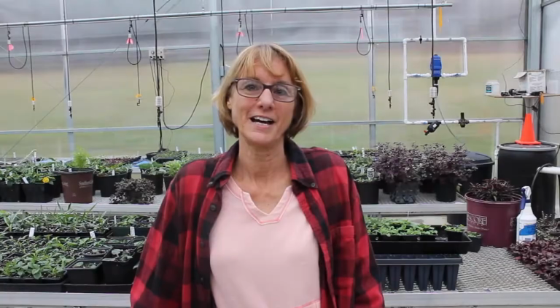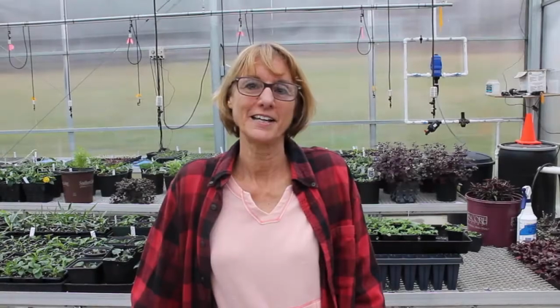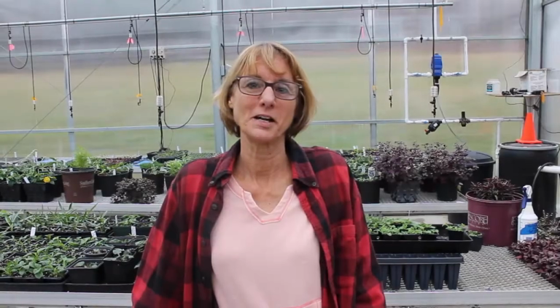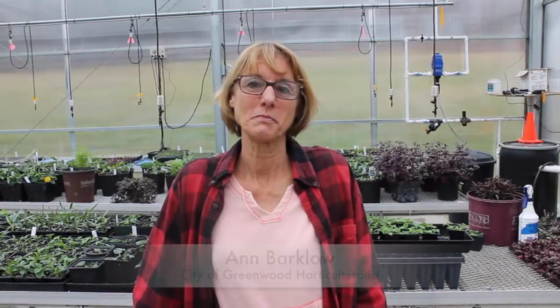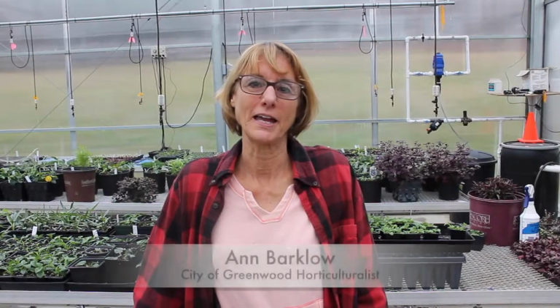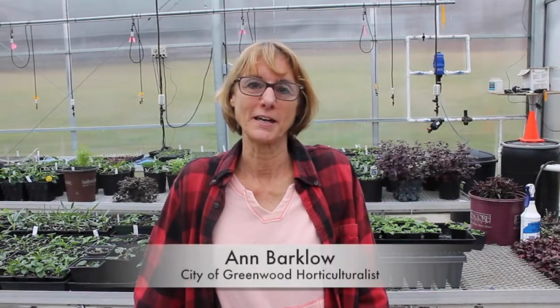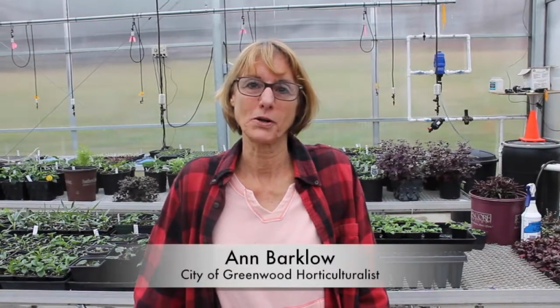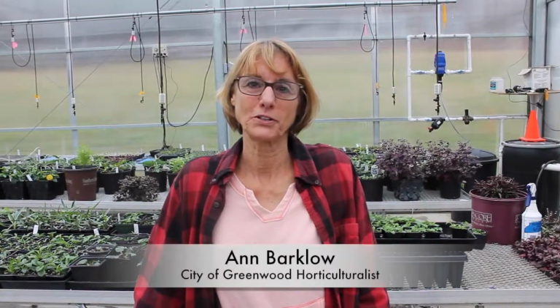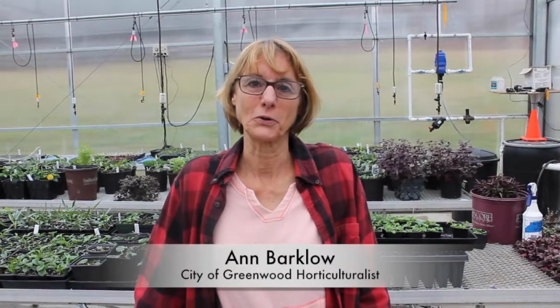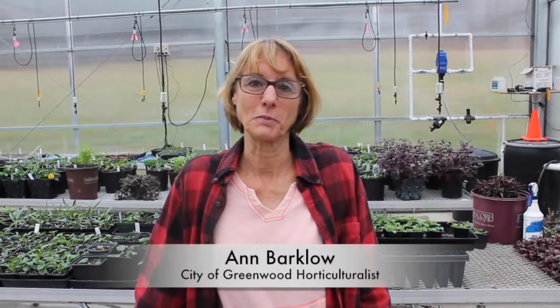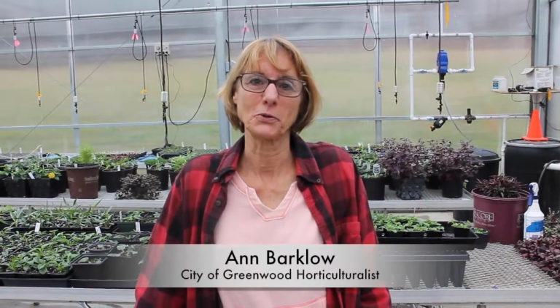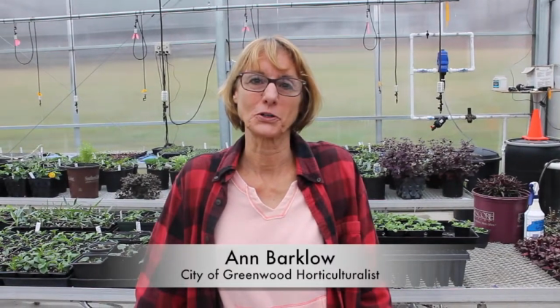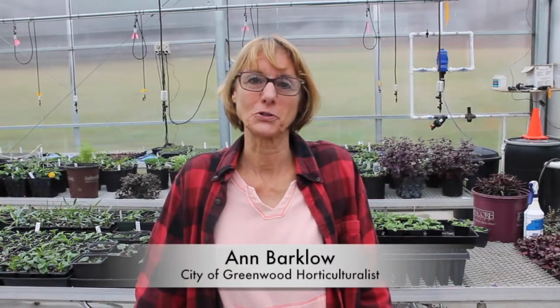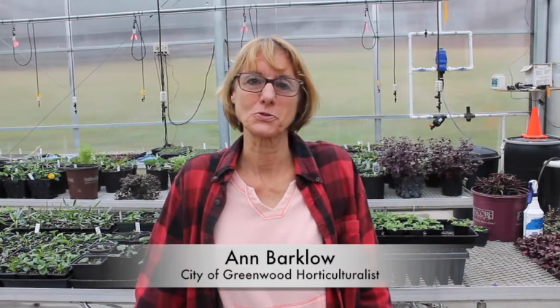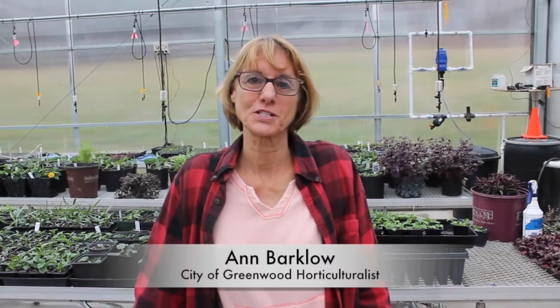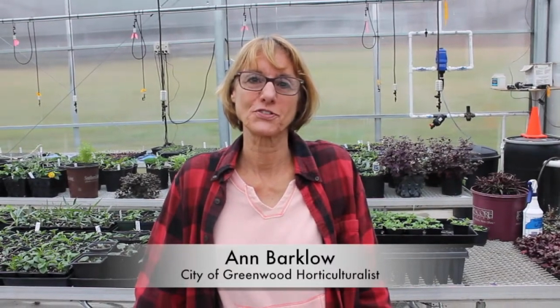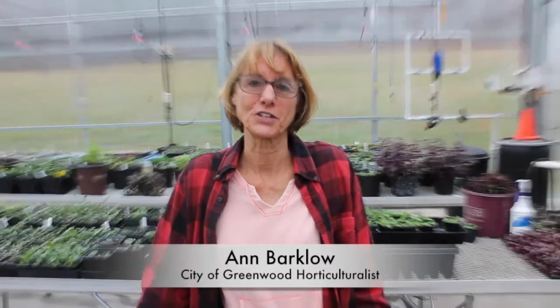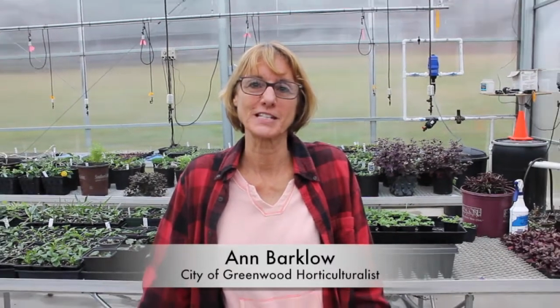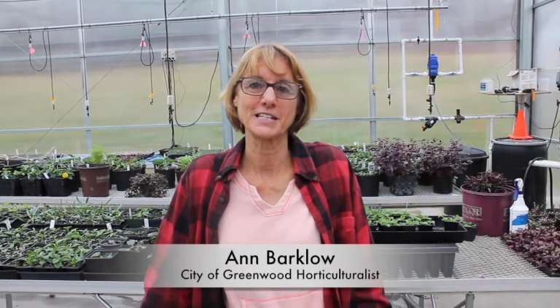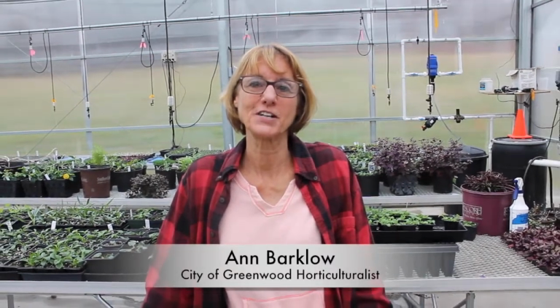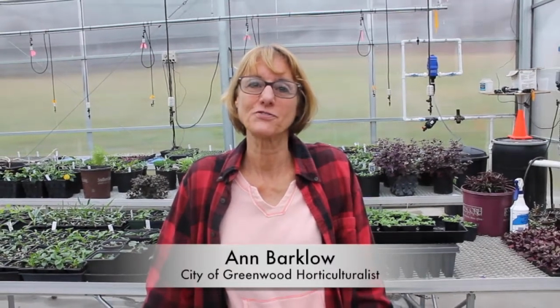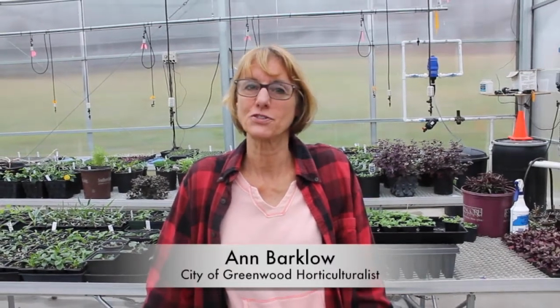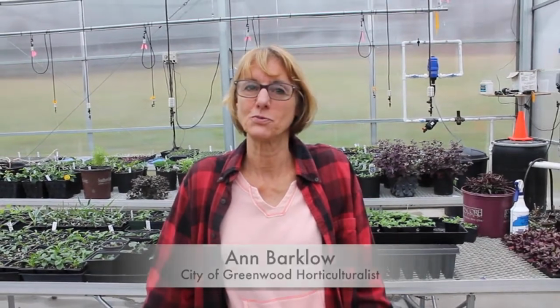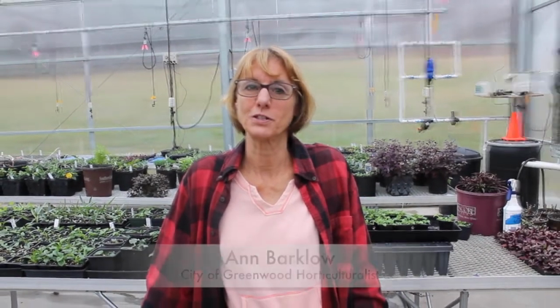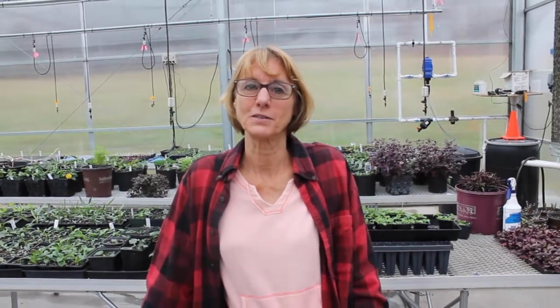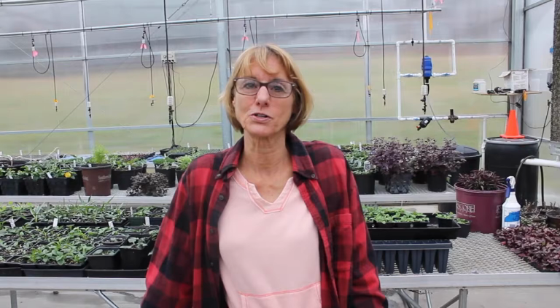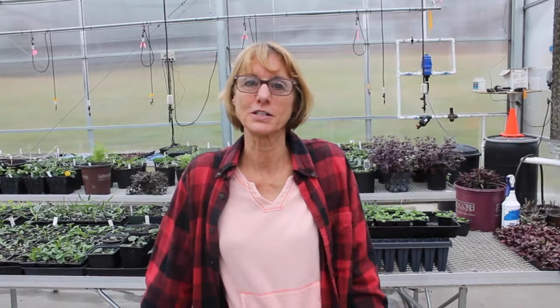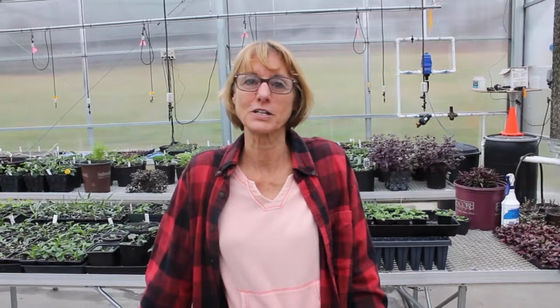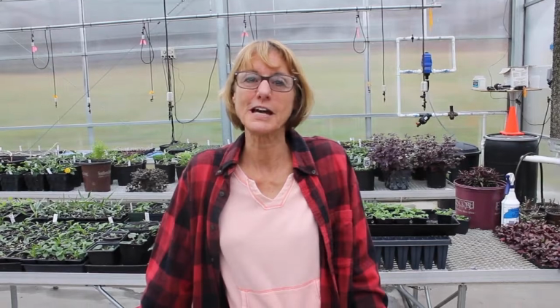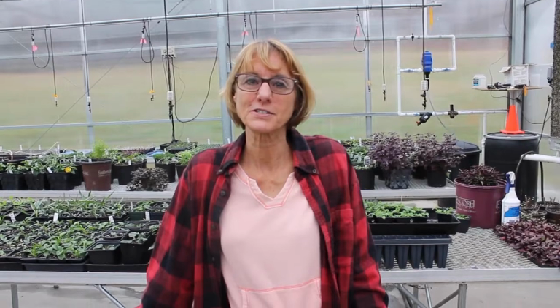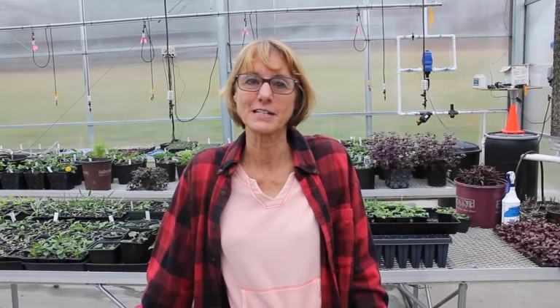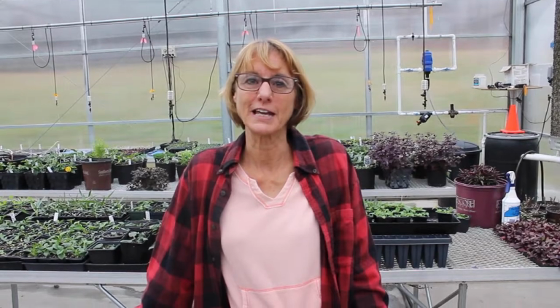Hi, I'm Ann Barklow. I'm a horticulturist for the City of Greenwood, and we're in the greenhouse today.